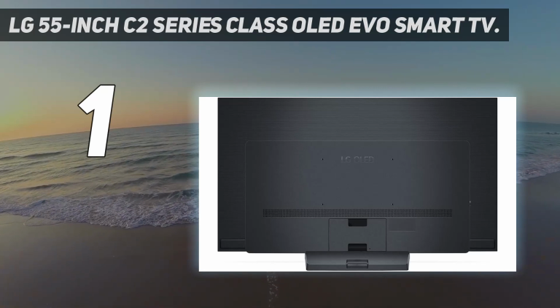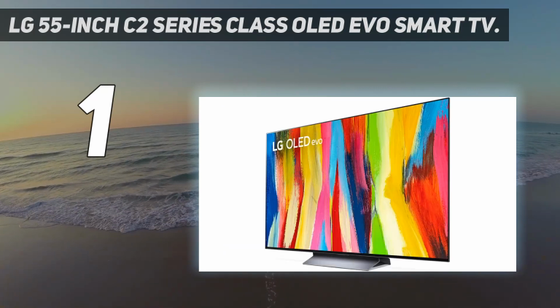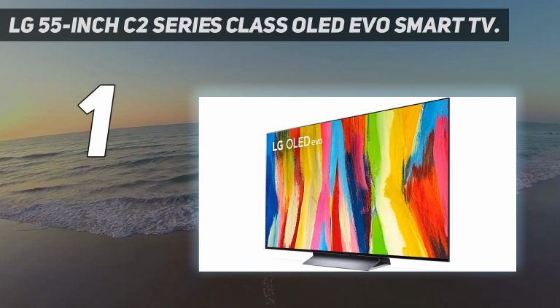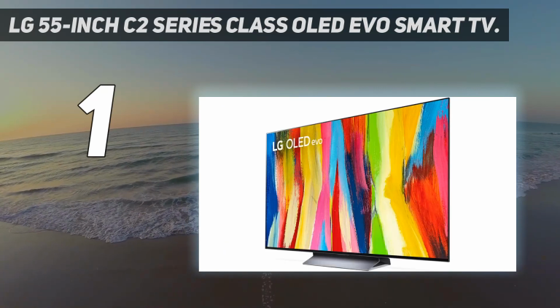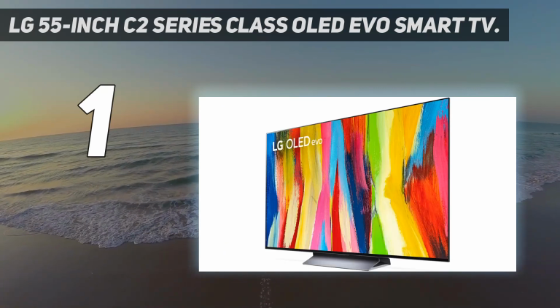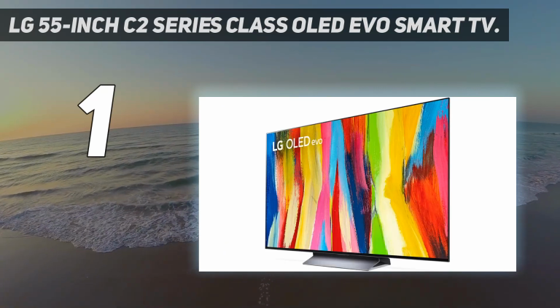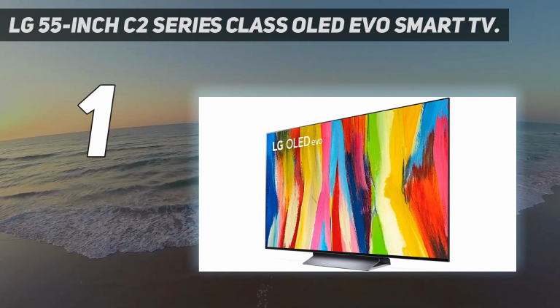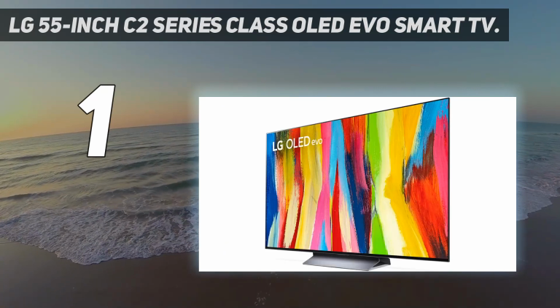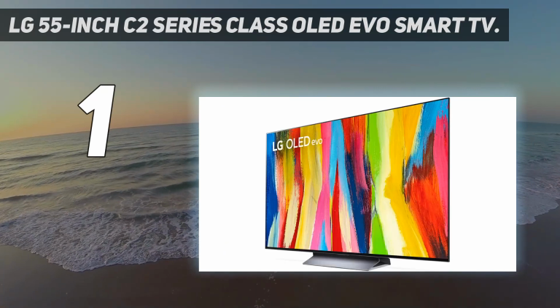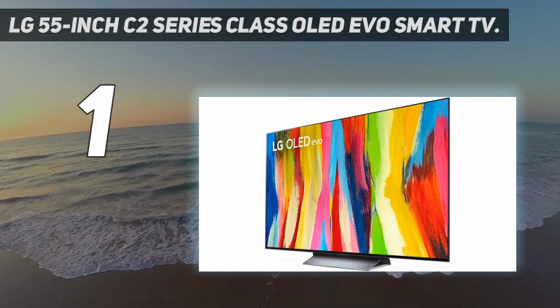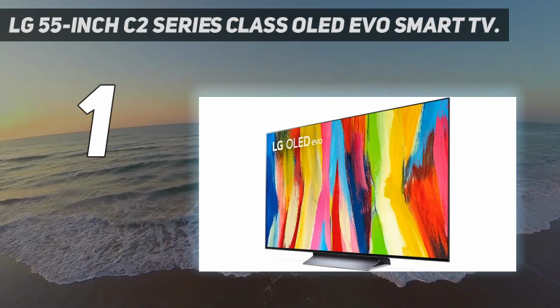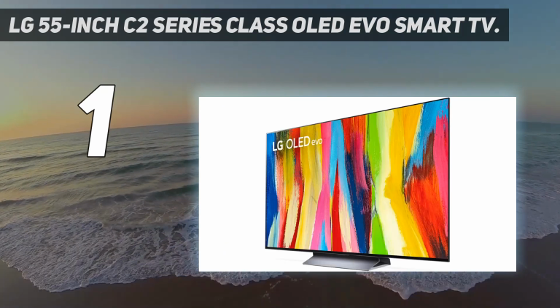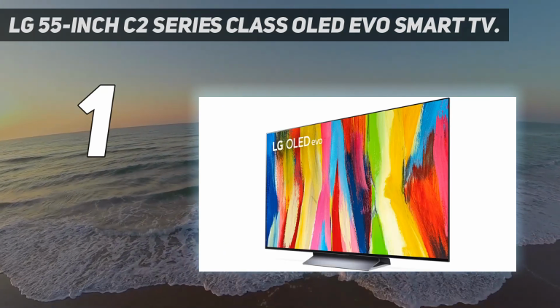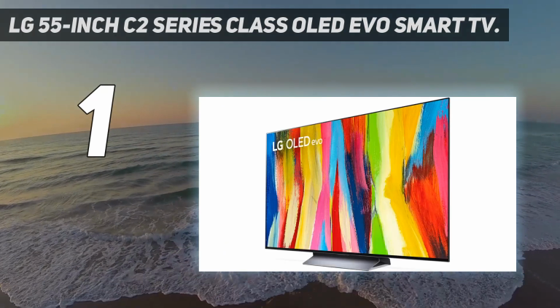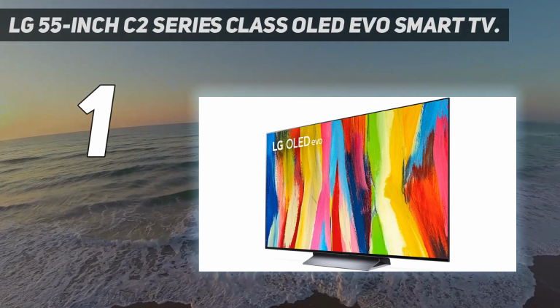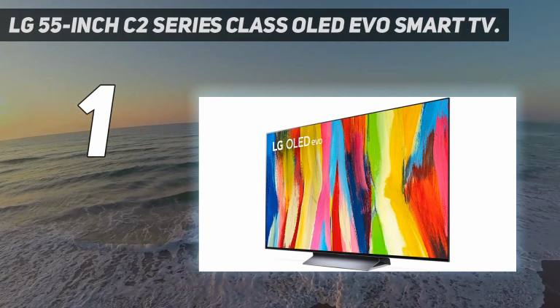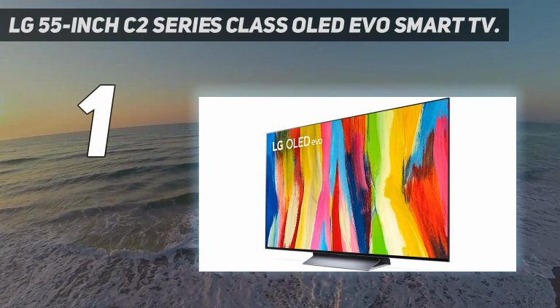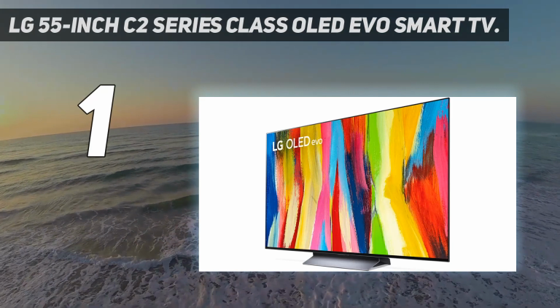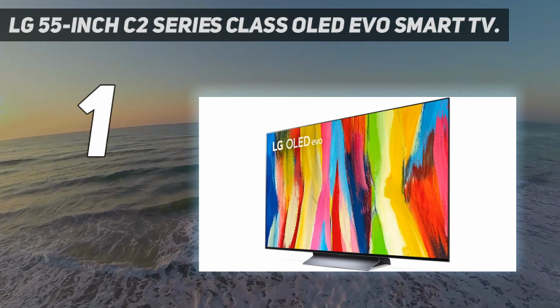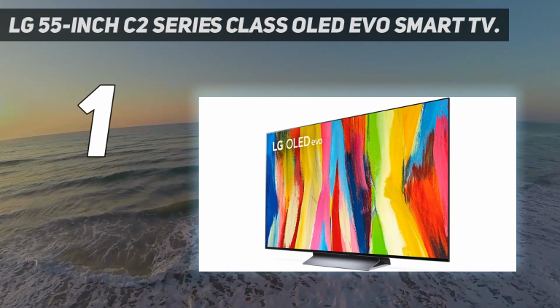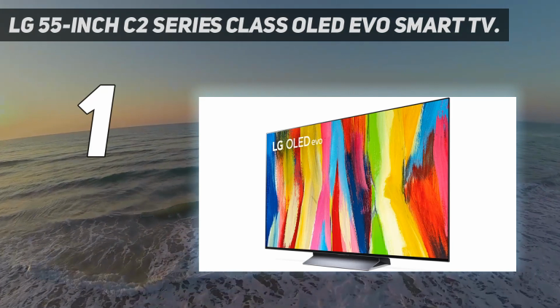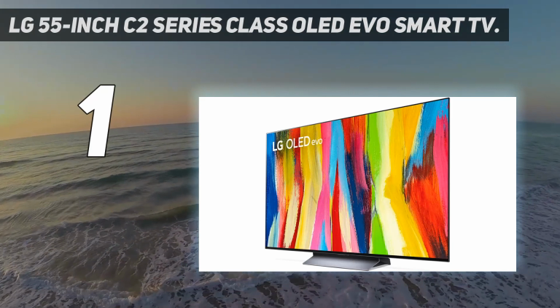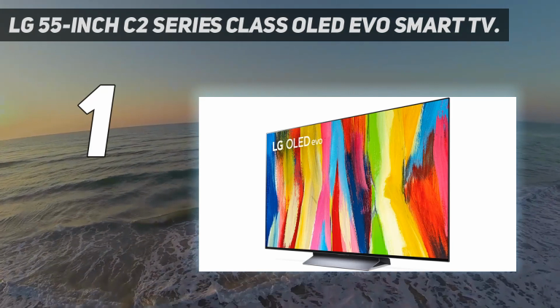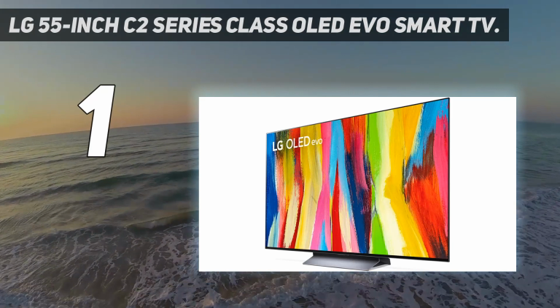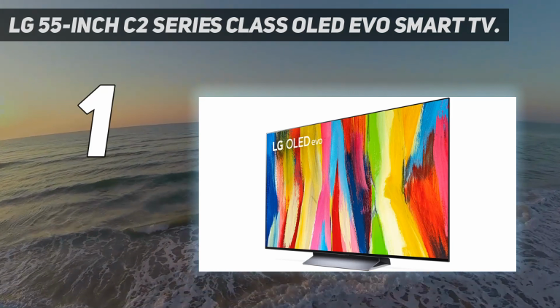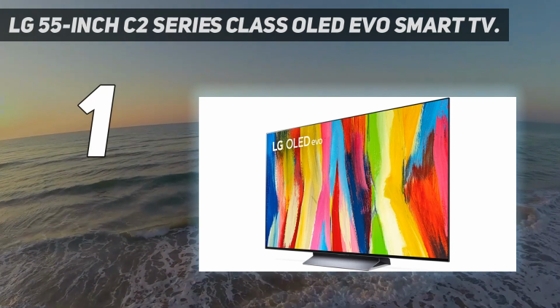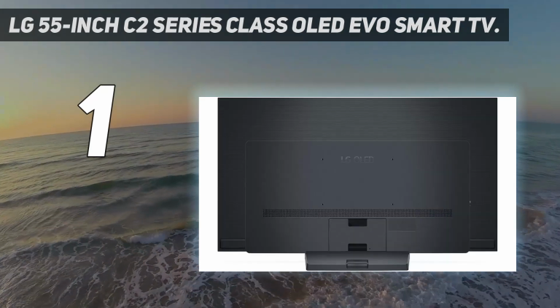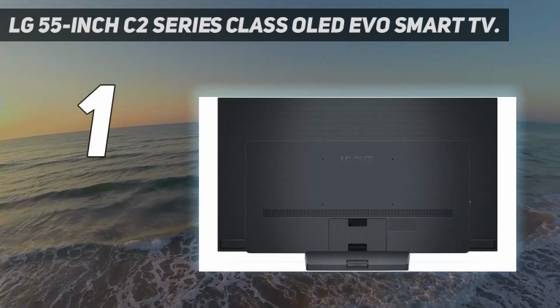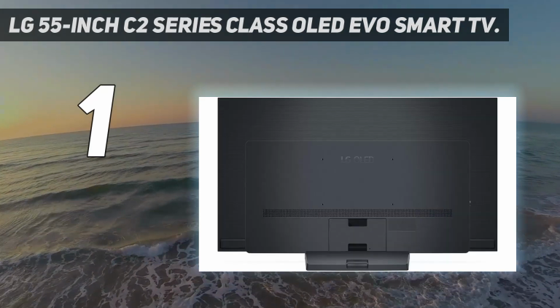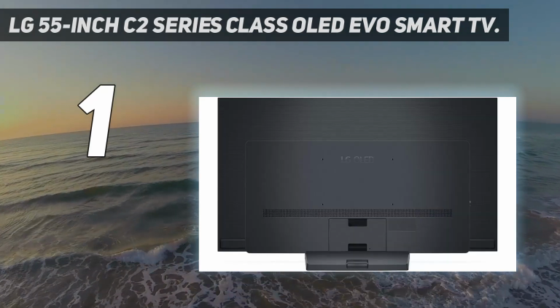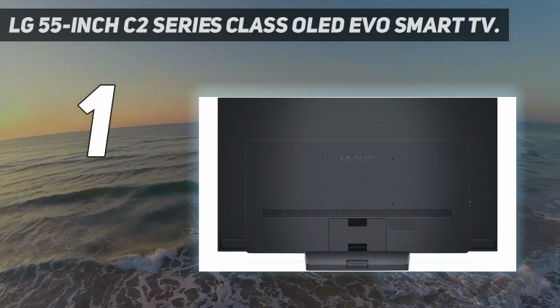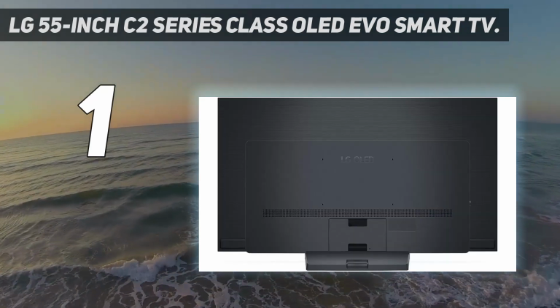The 55-inch model is seeing the steepest price cut at the moment, but the 65-inch is also on sale.